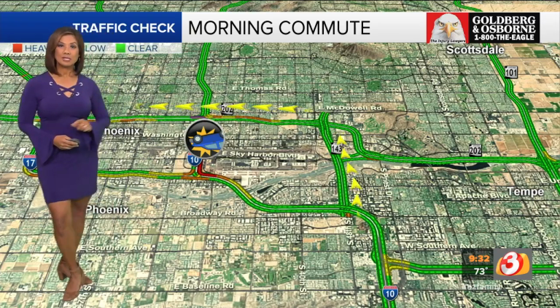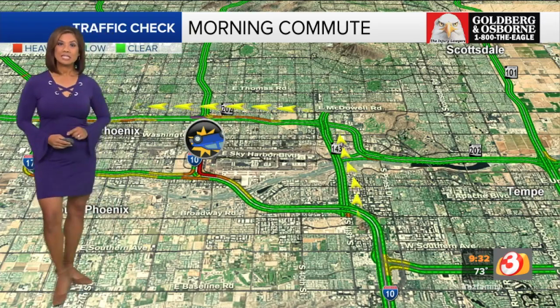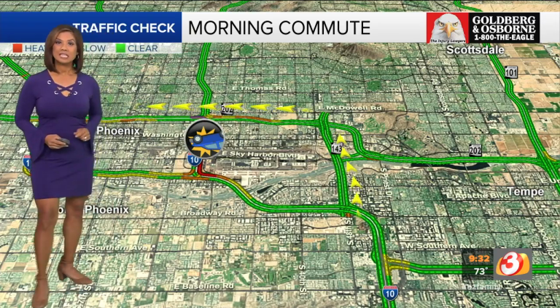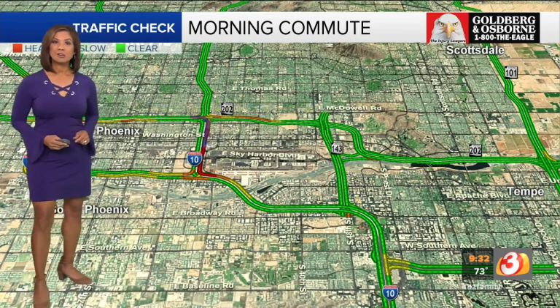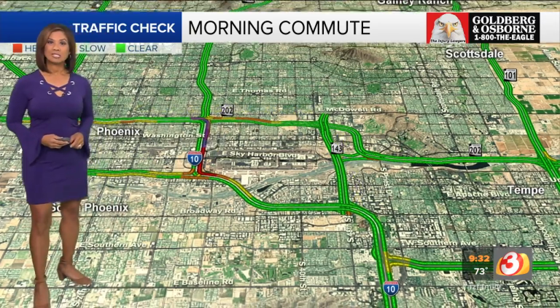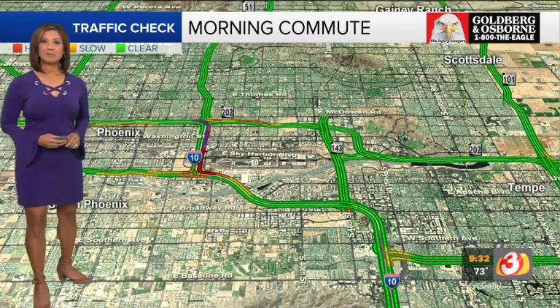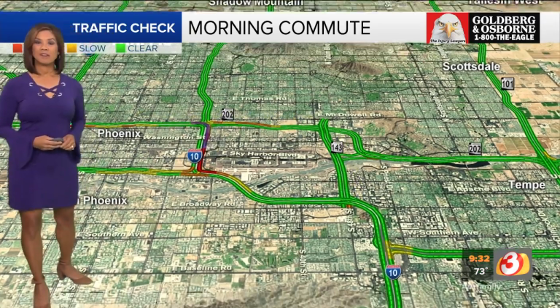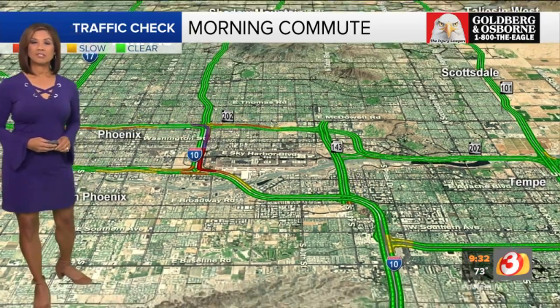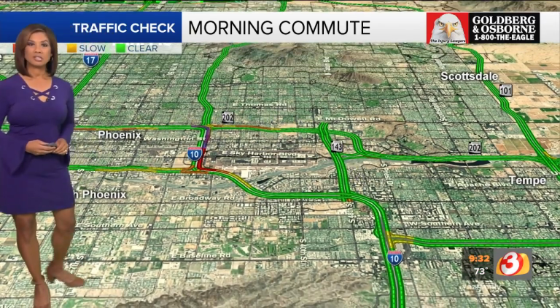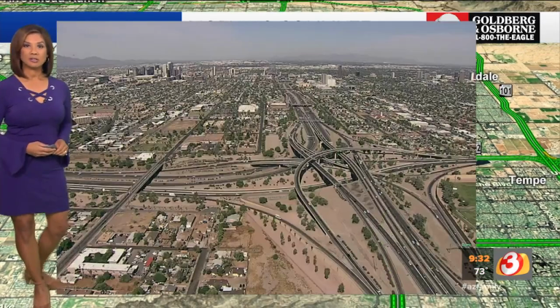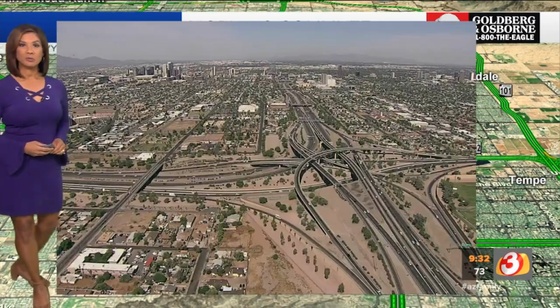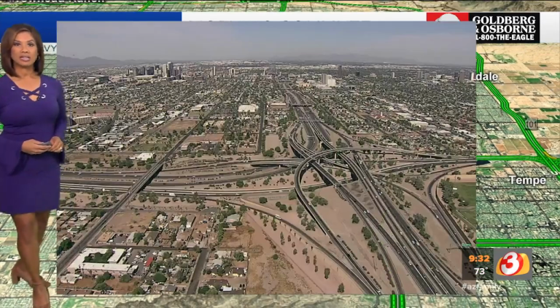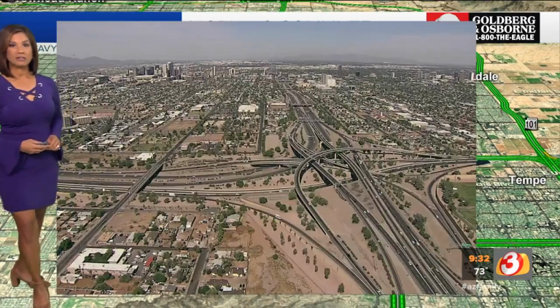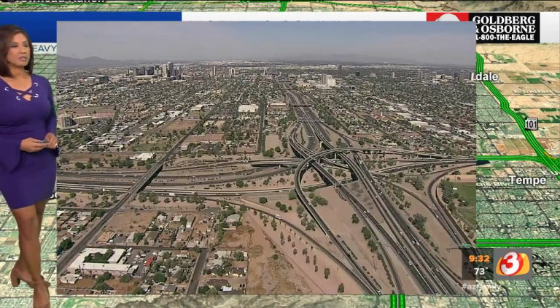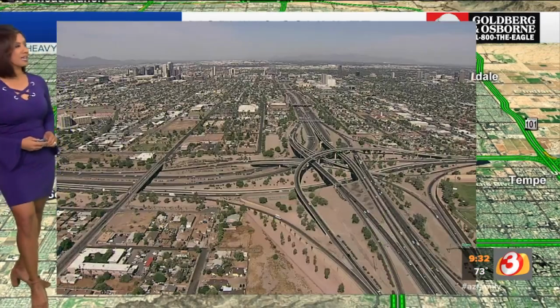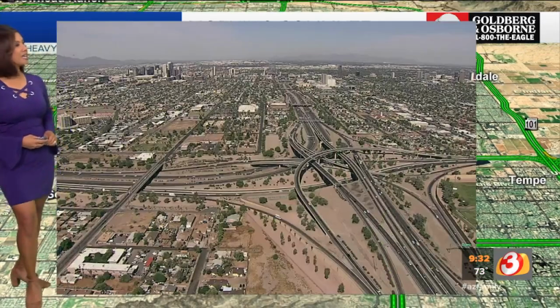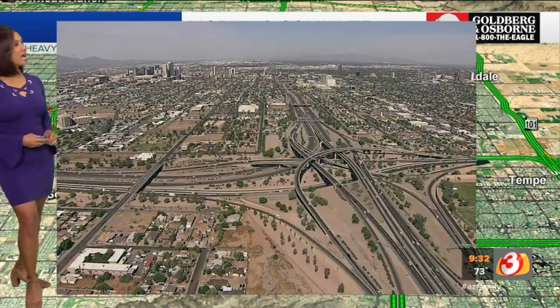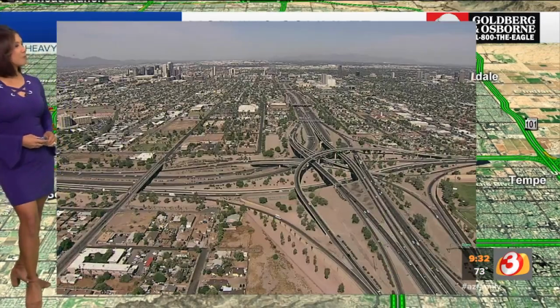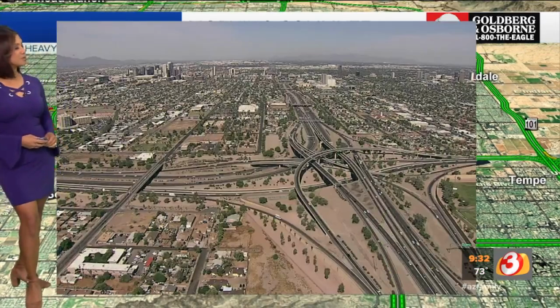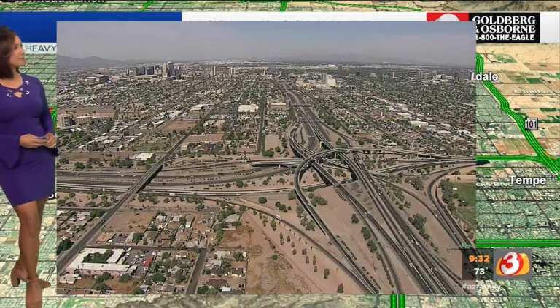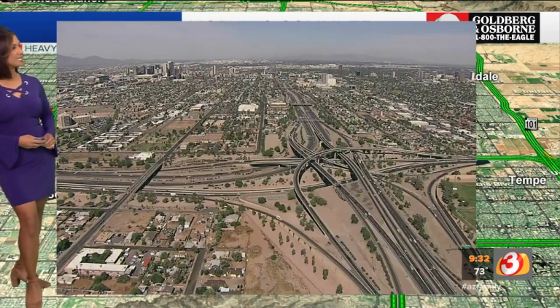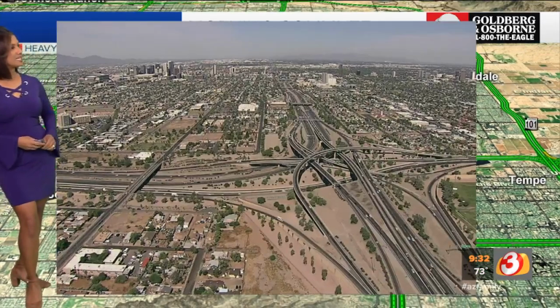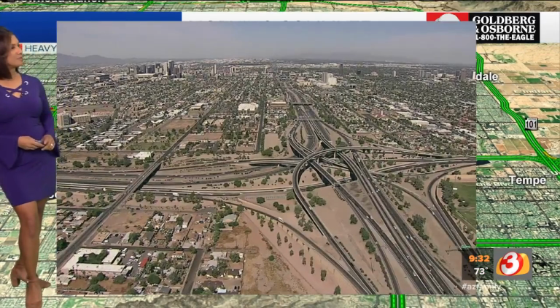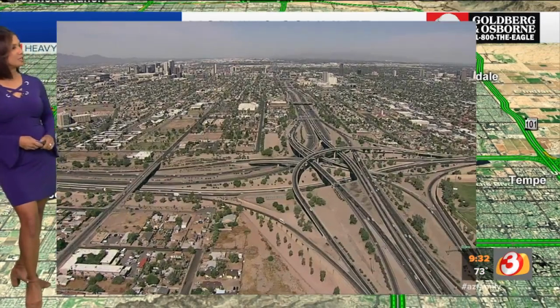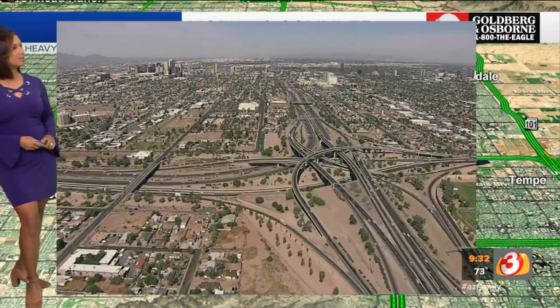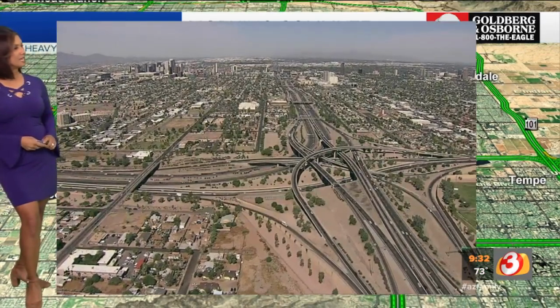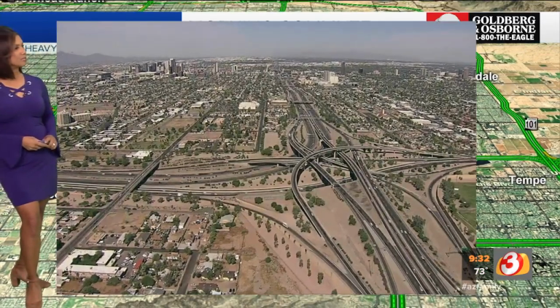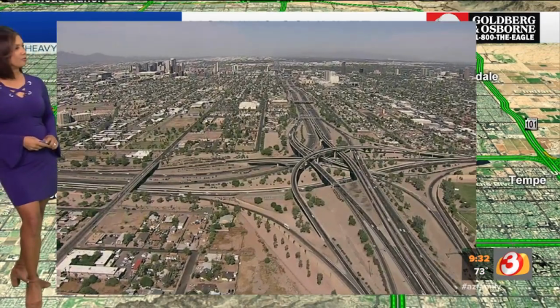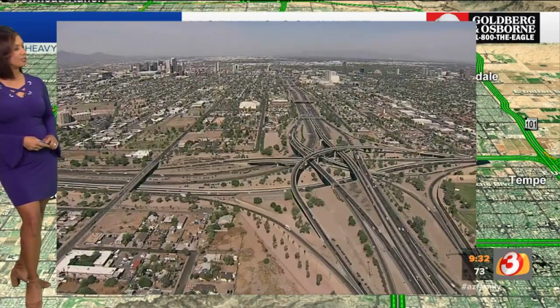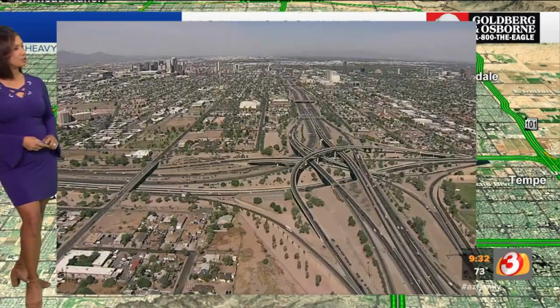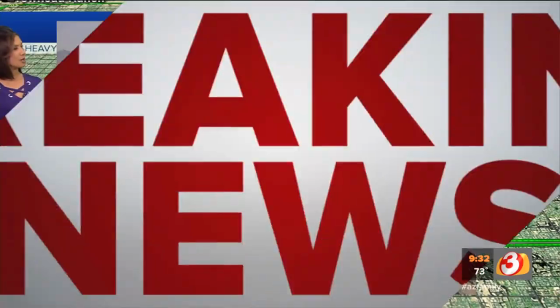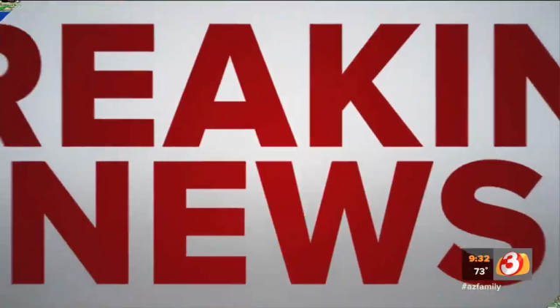Let's continue our team coverage here on Good Morning Arizona. Bruce, I'm going to send it up to you in the Lions Roofing News Chopper.